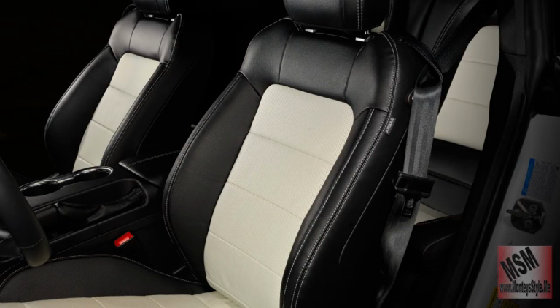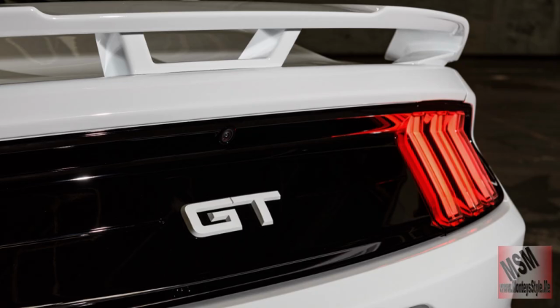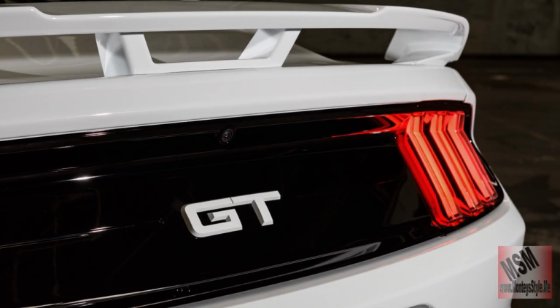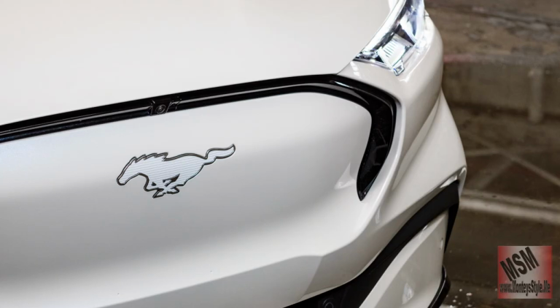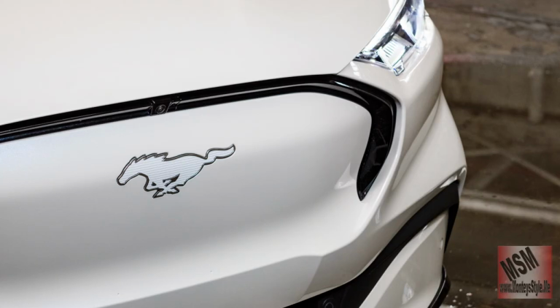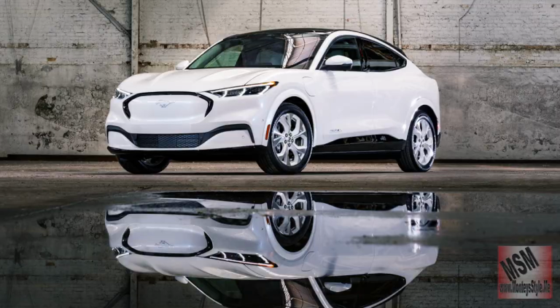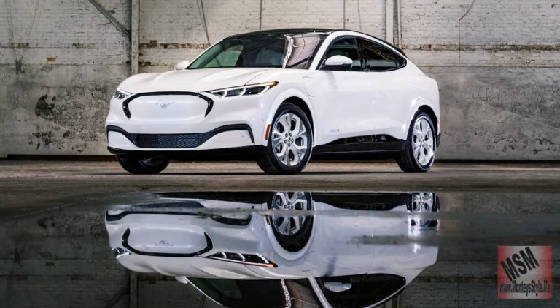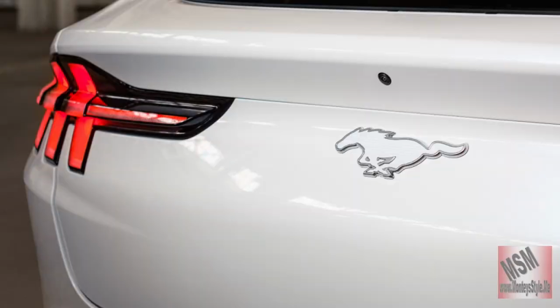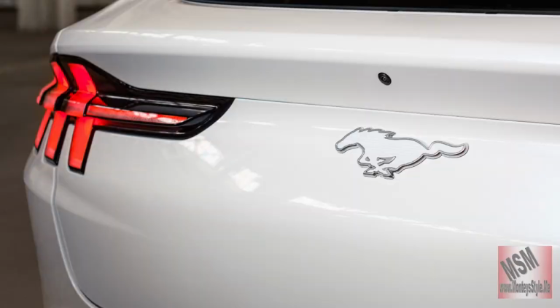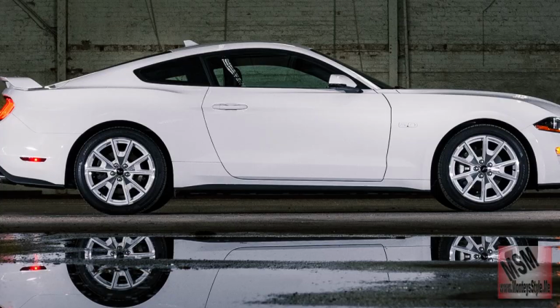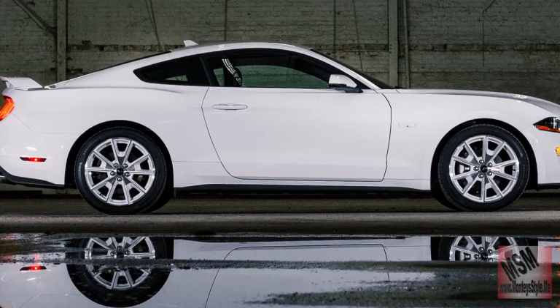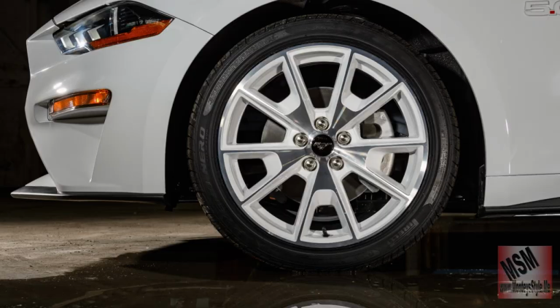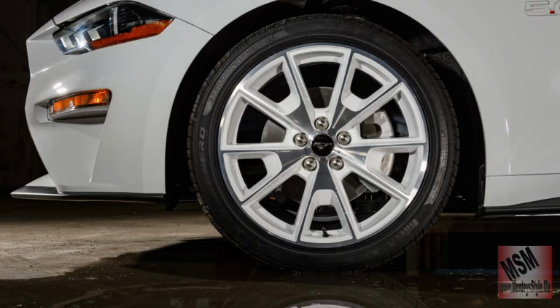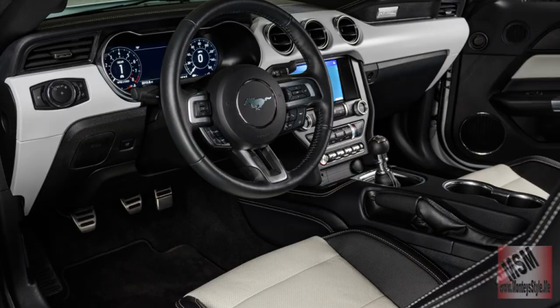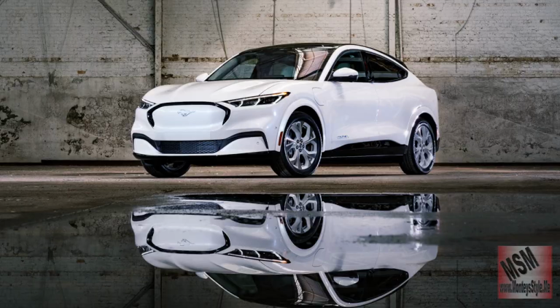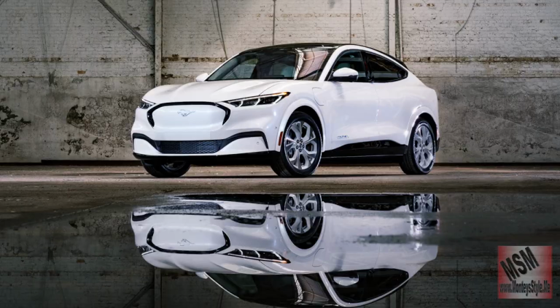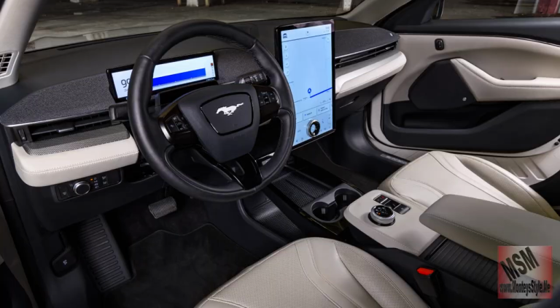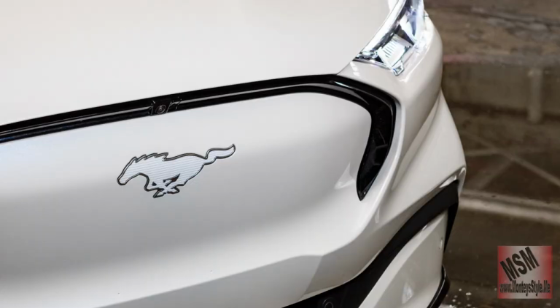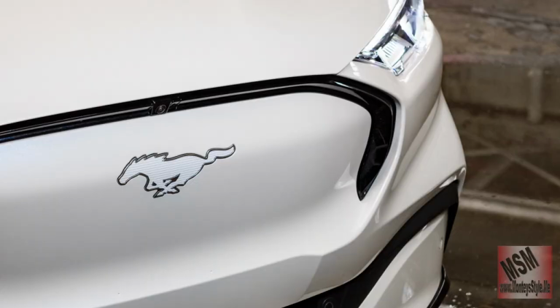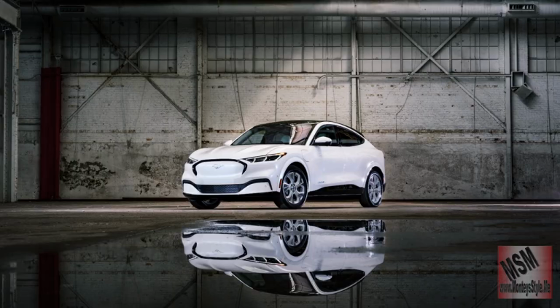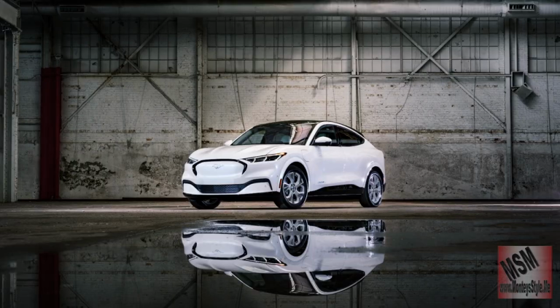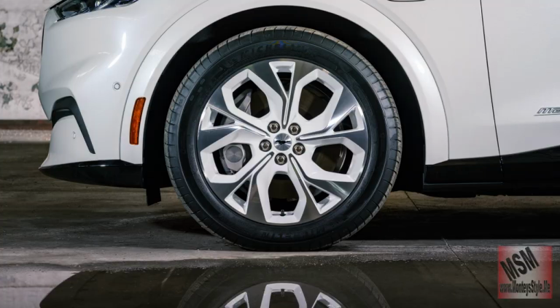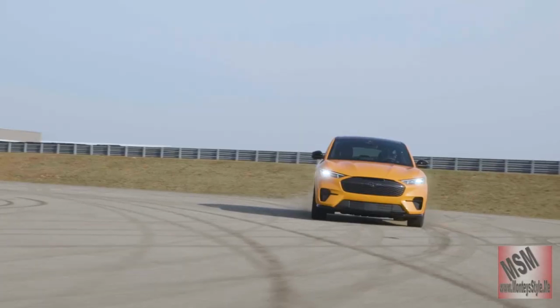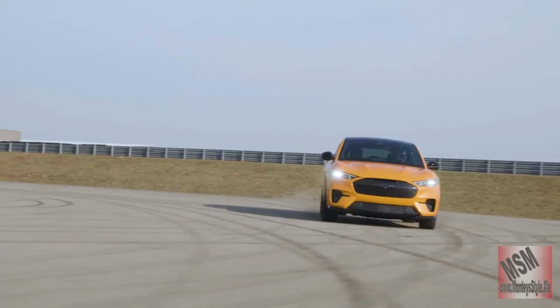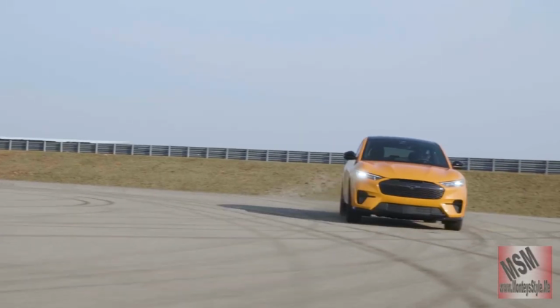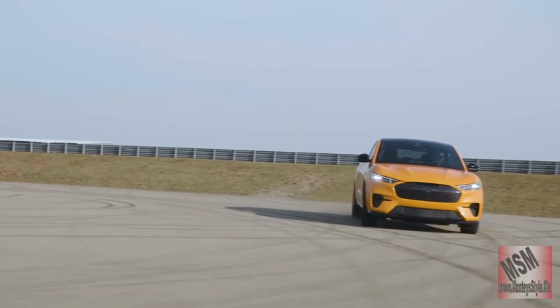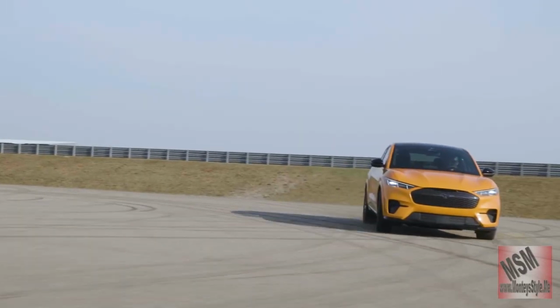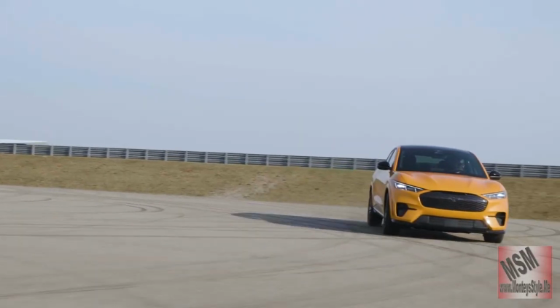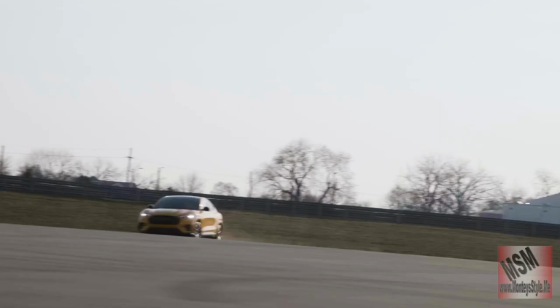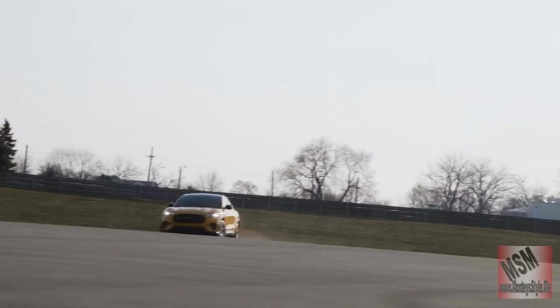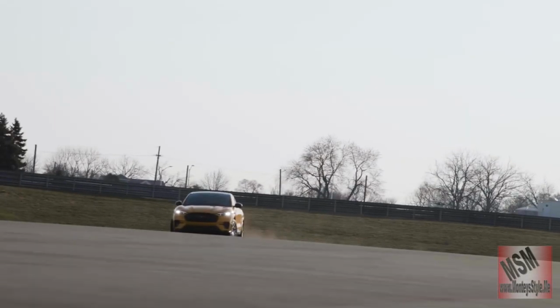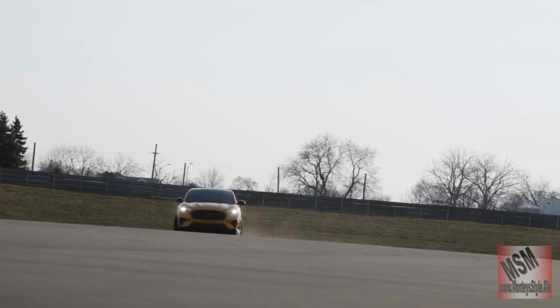For all the old heads, let's let it go. This is the Mach-E.